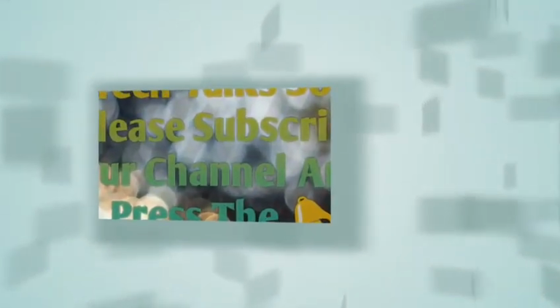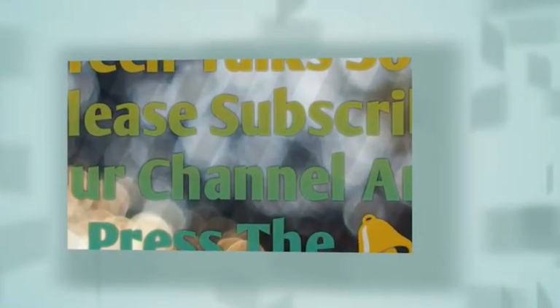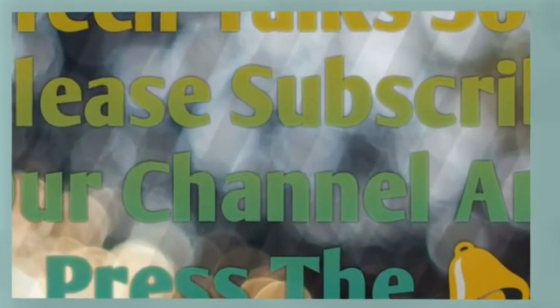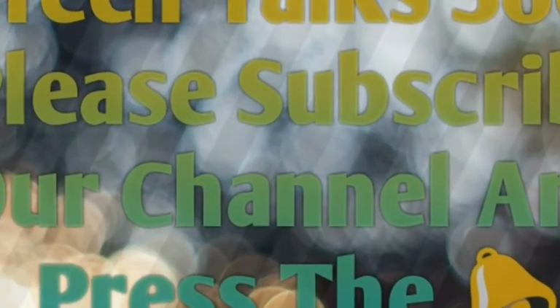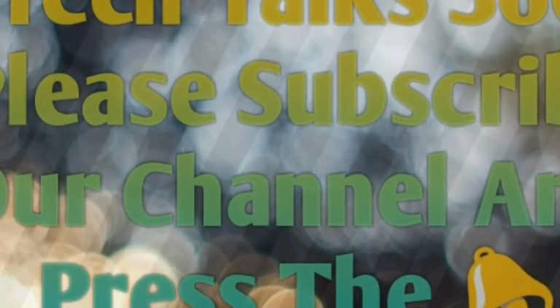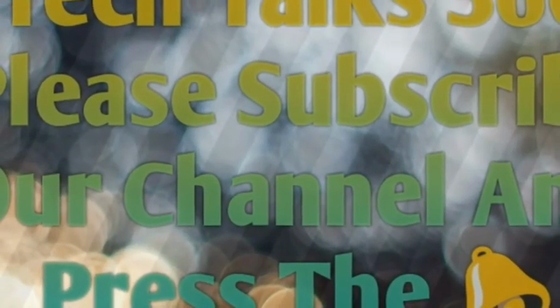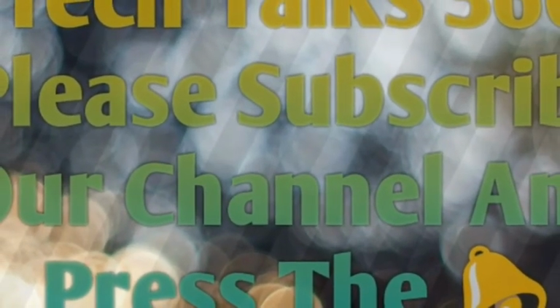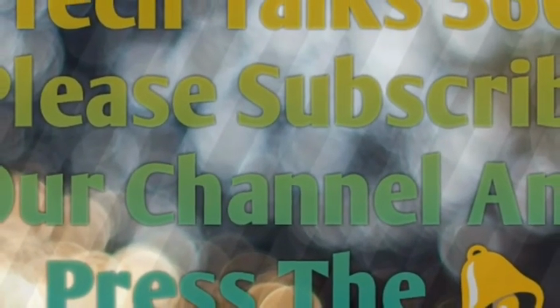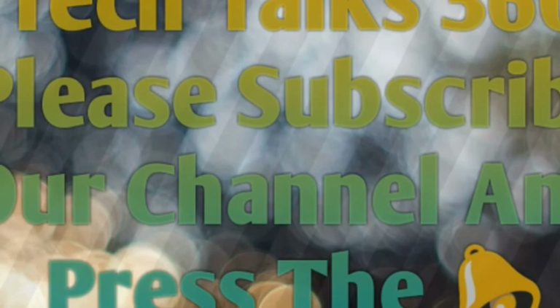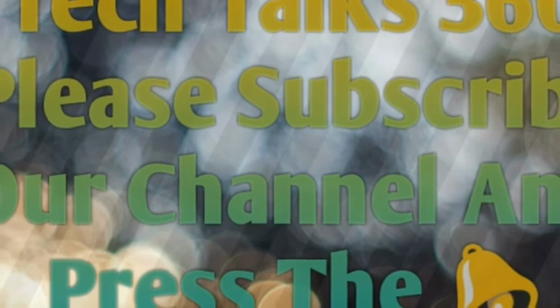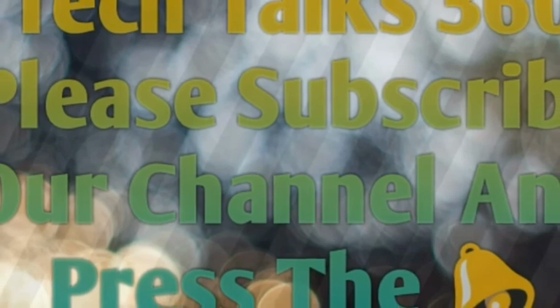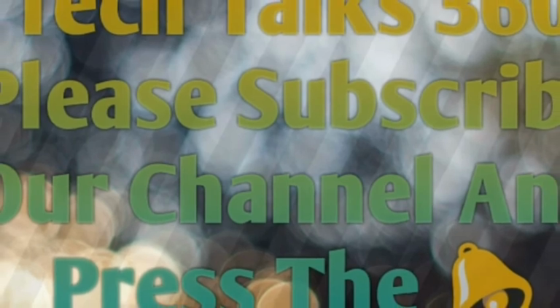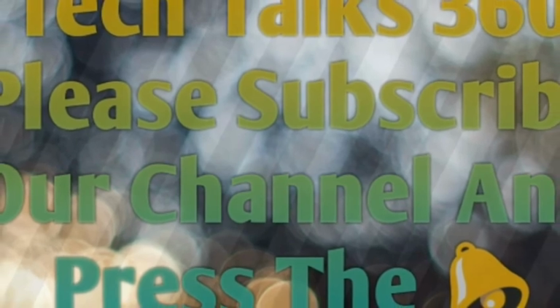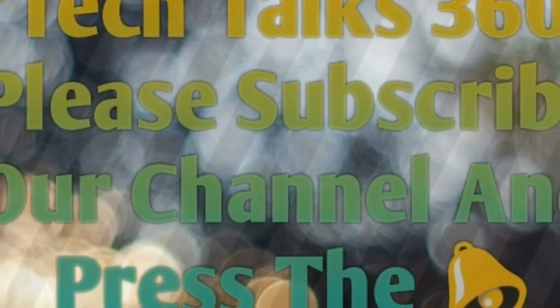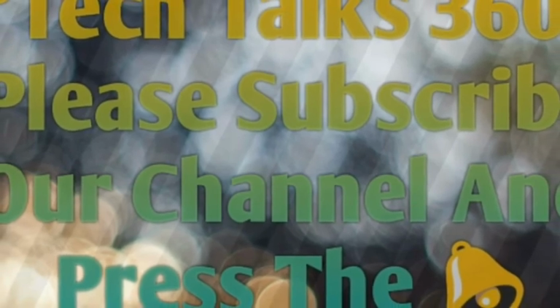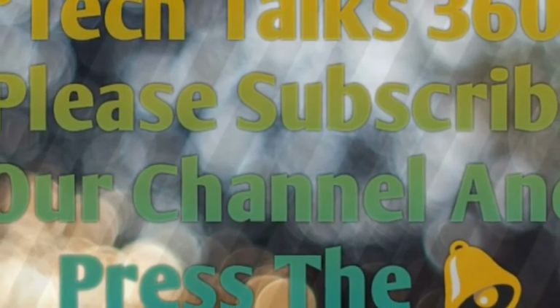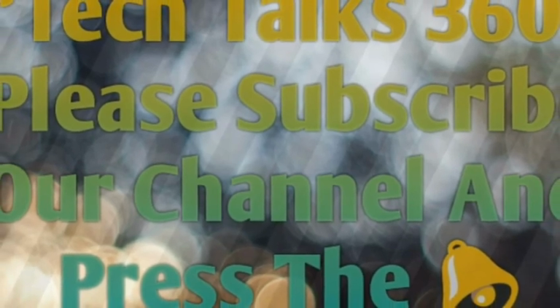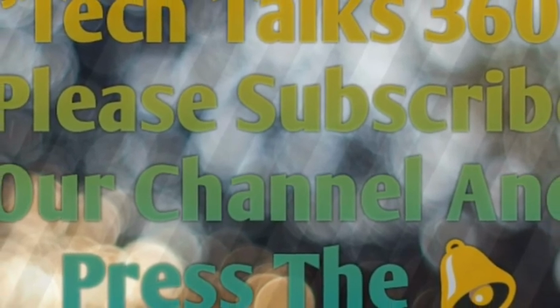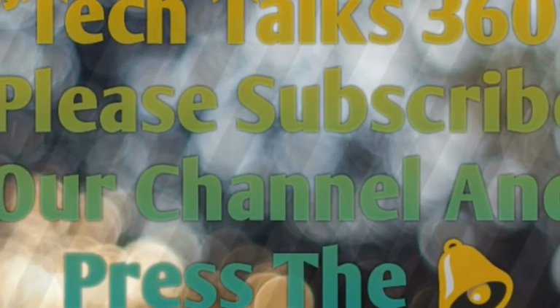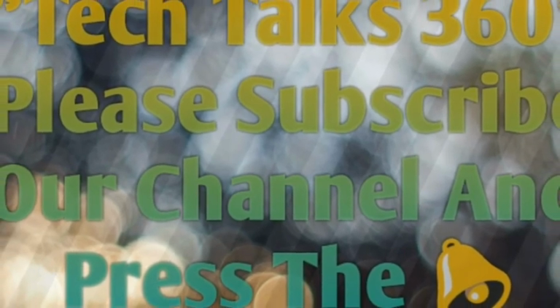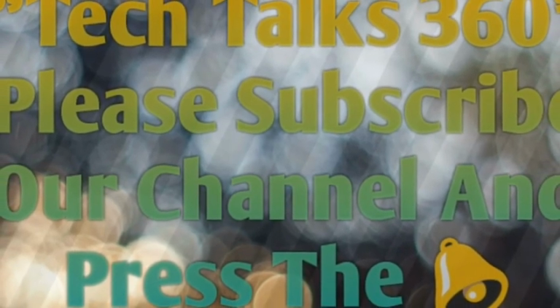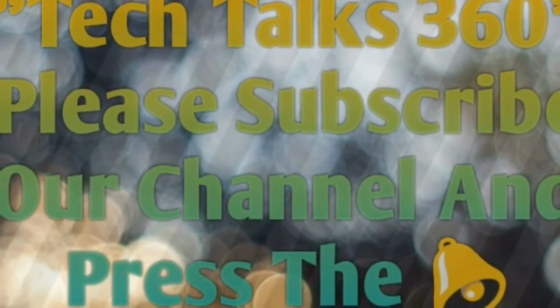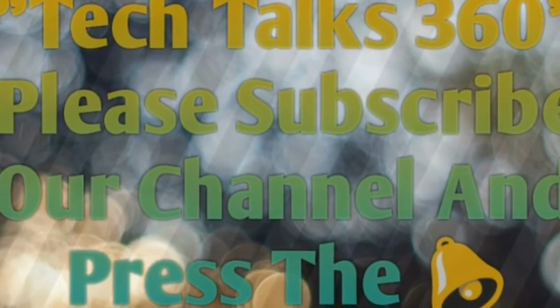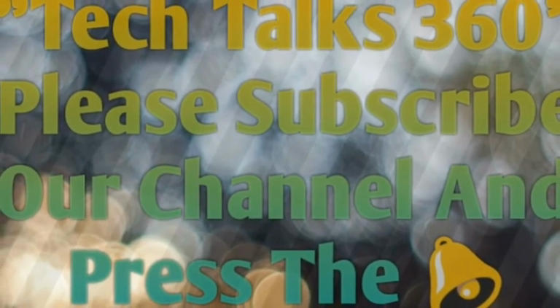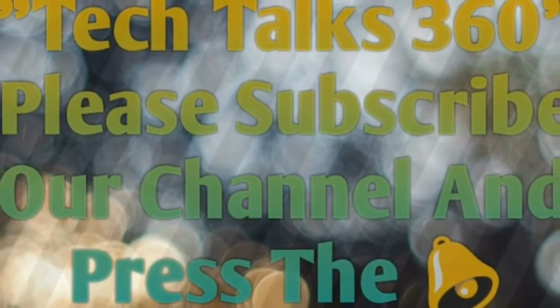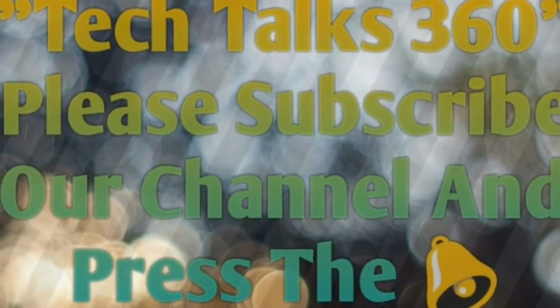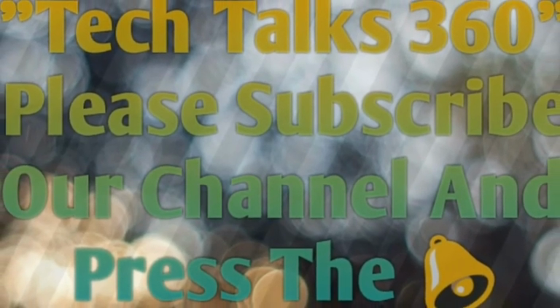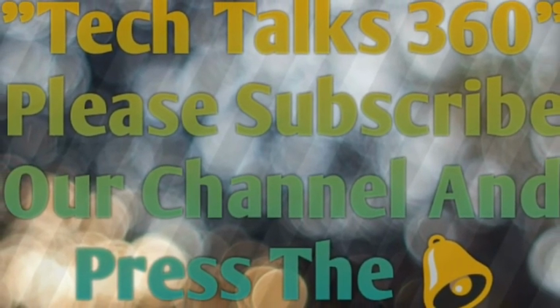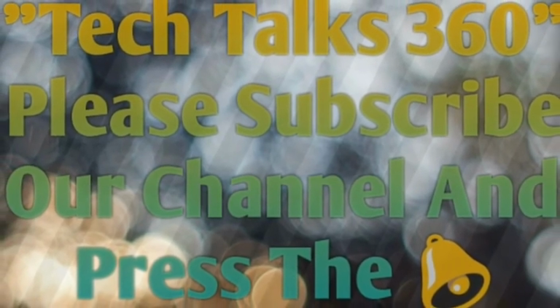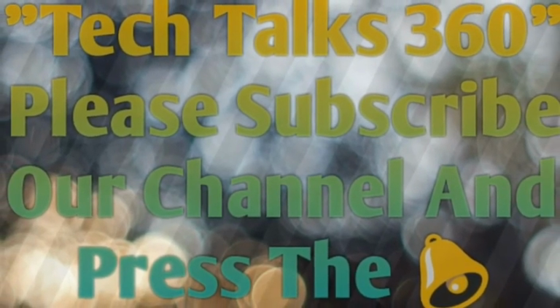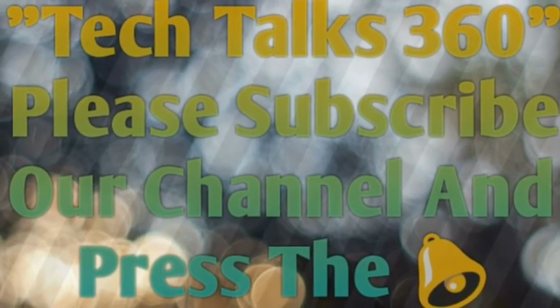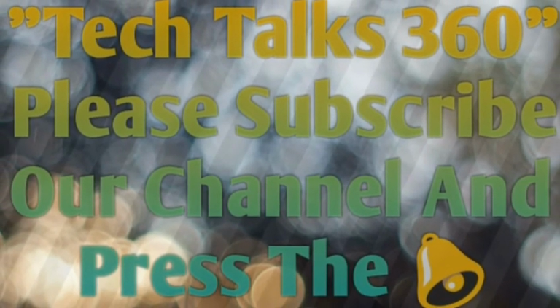If you didn't subscribe yet, please subscribe to our channel and press the bell icon.